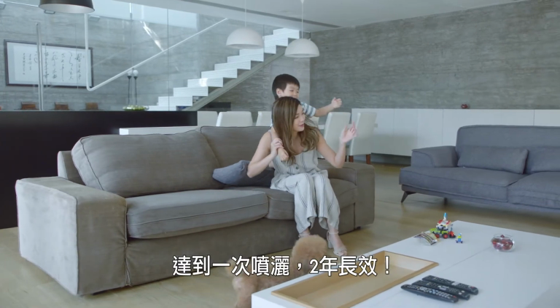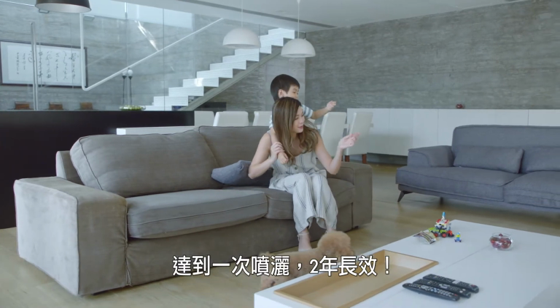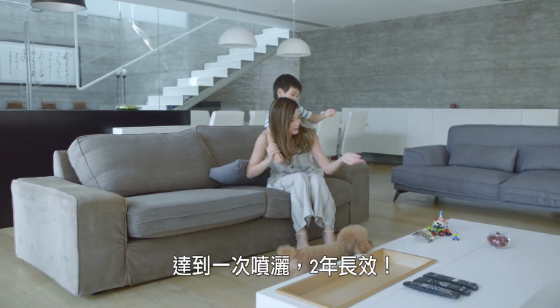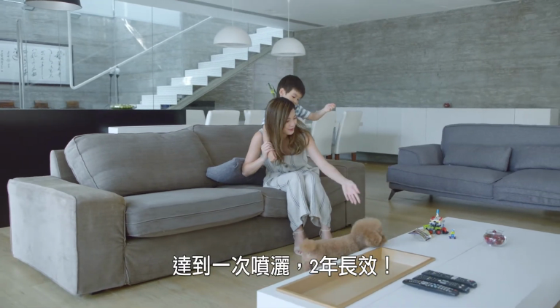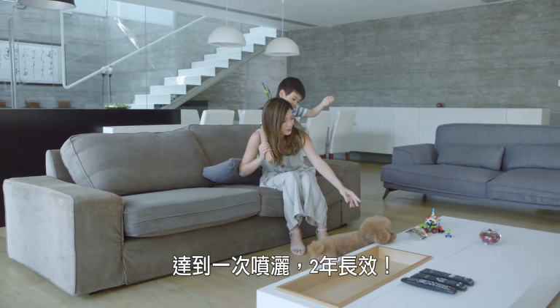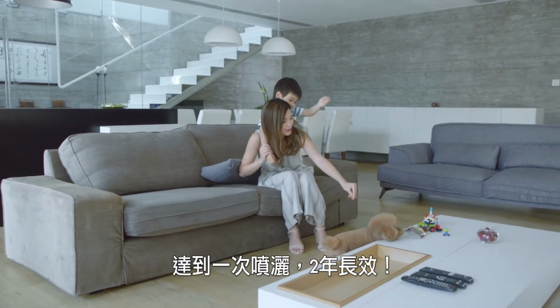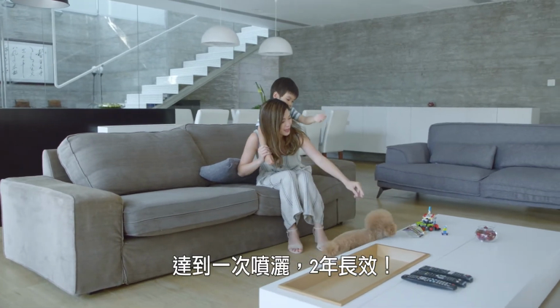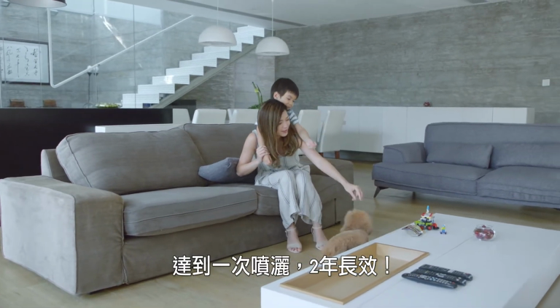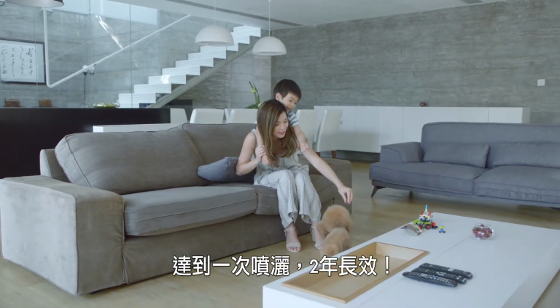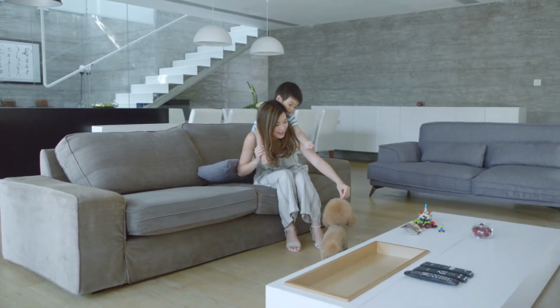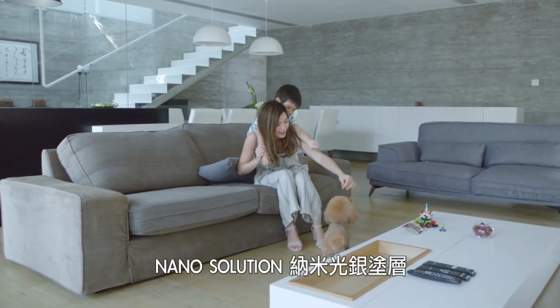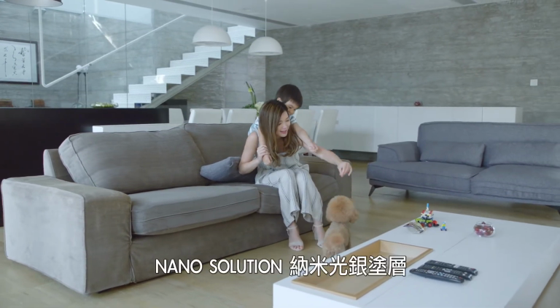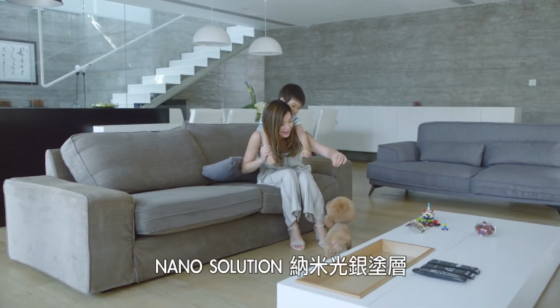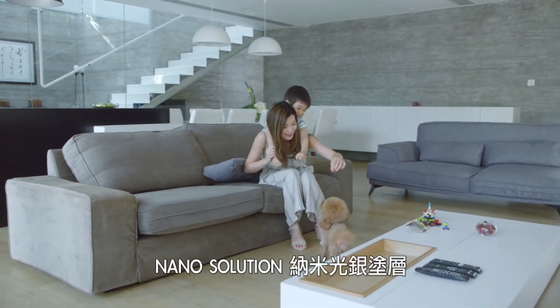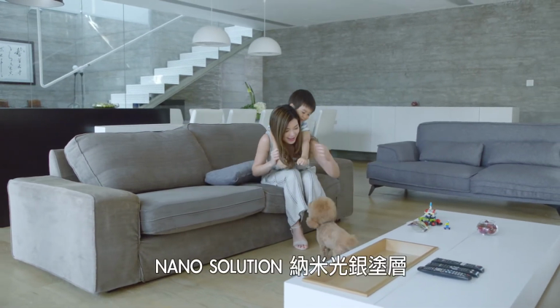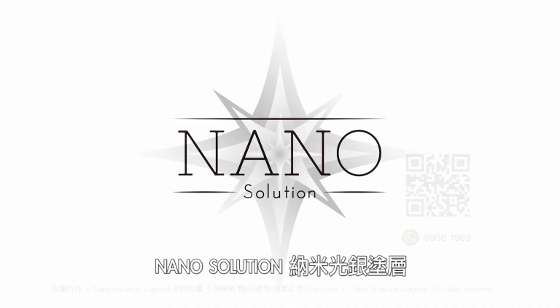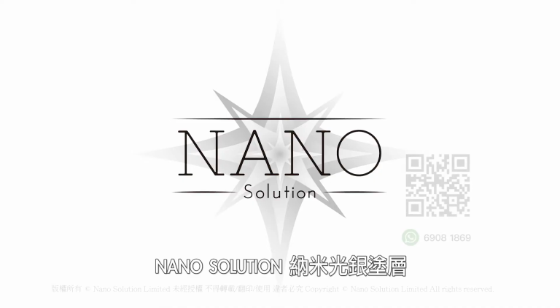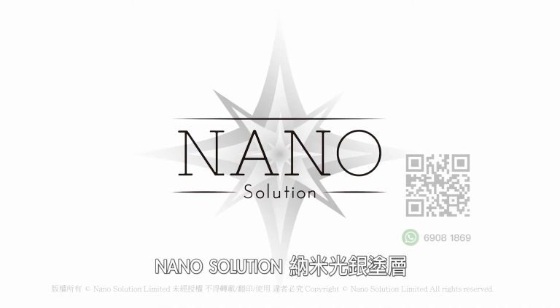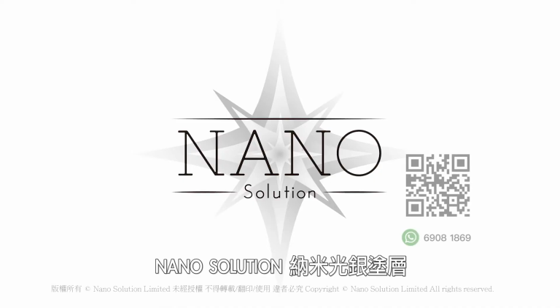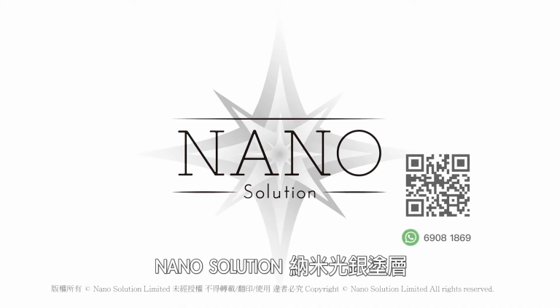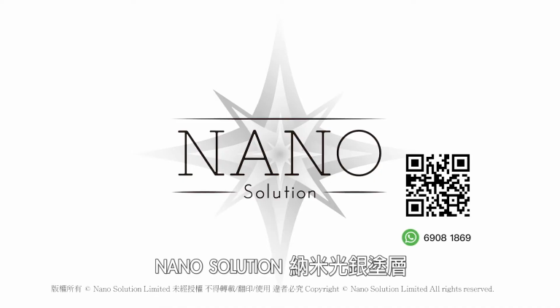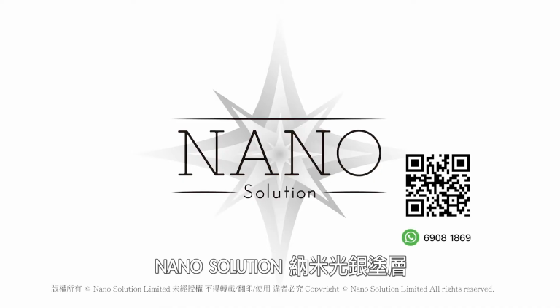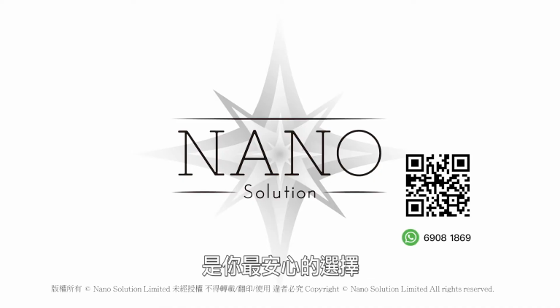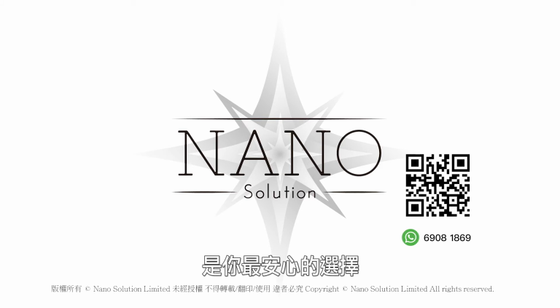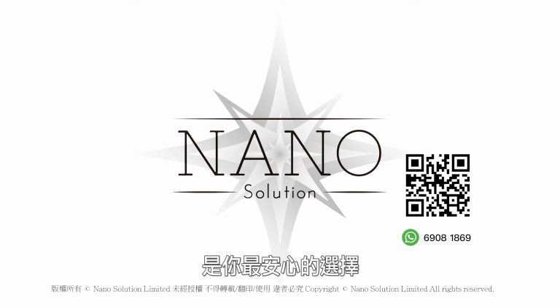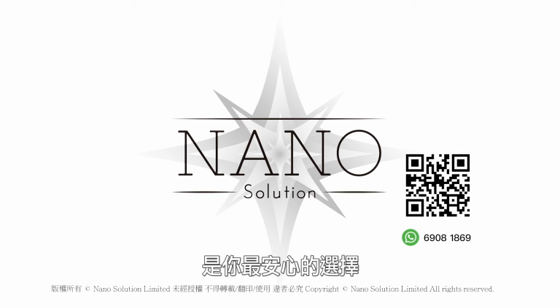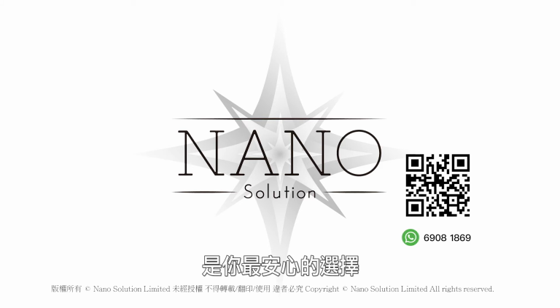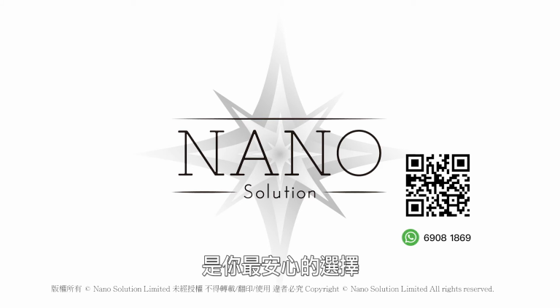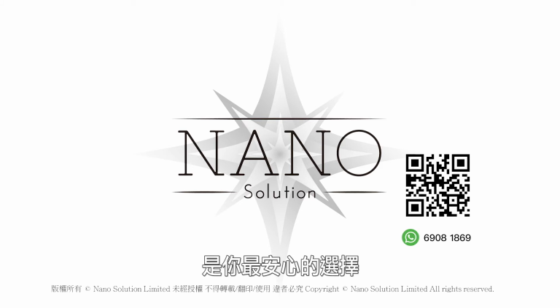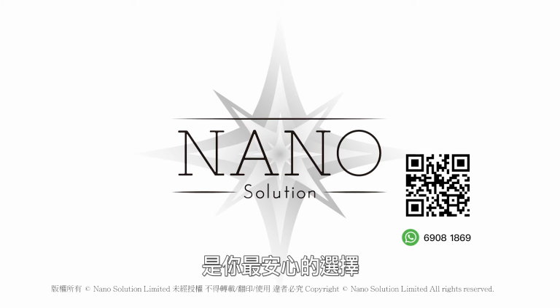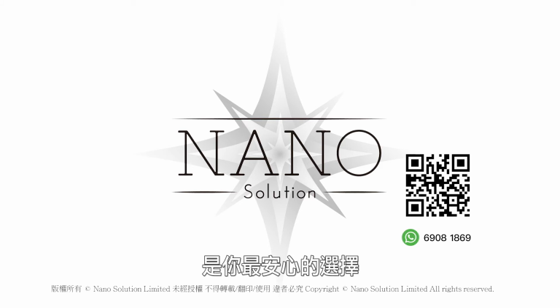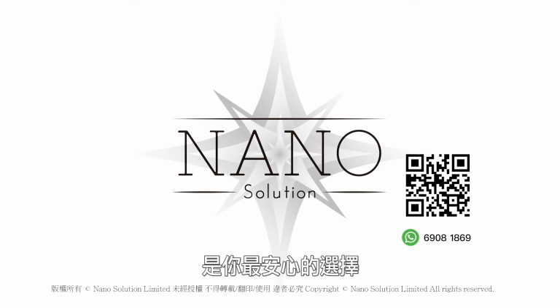So every spray lasts you up to two years. Nano Solution — guaranteeing hygiene for your peace of mind.